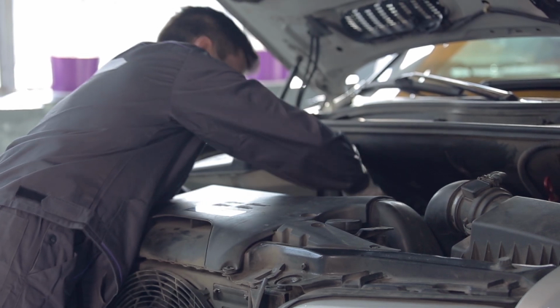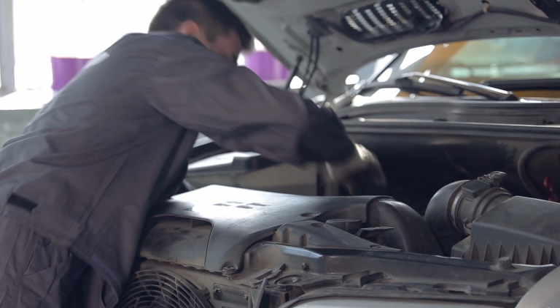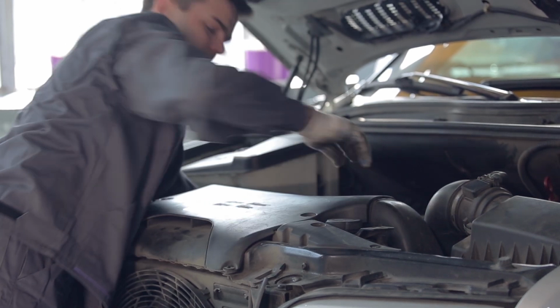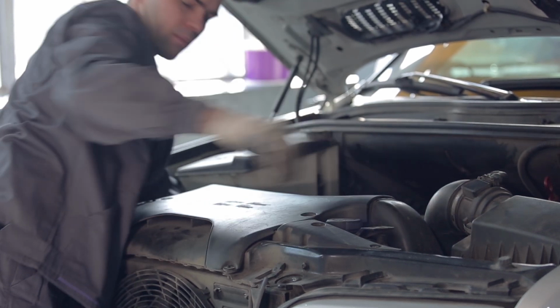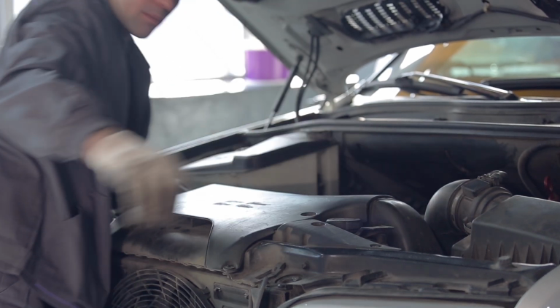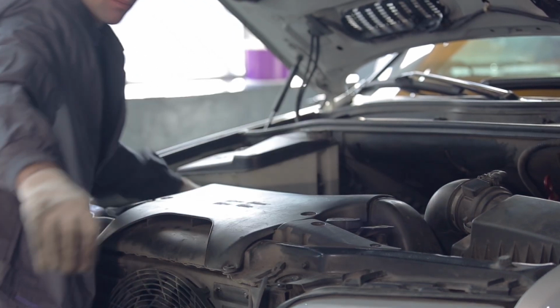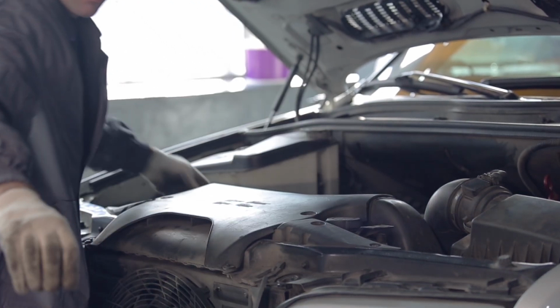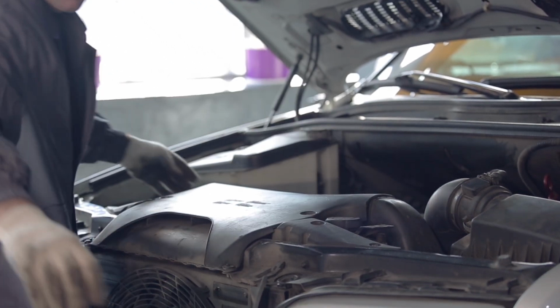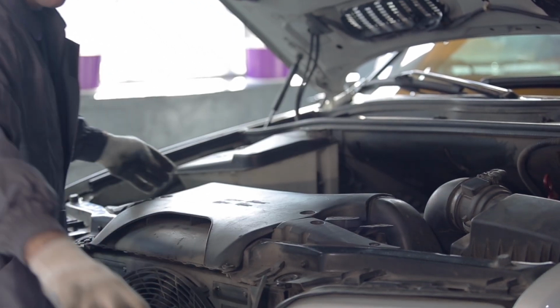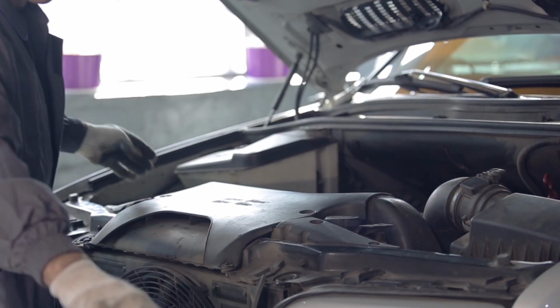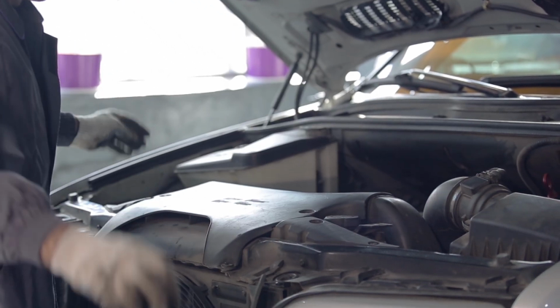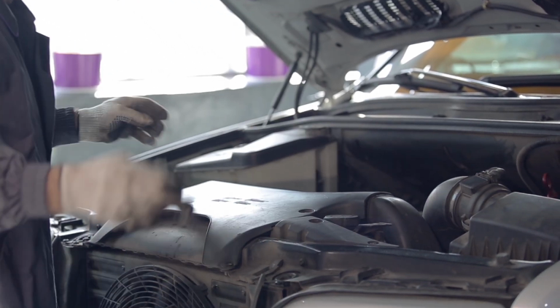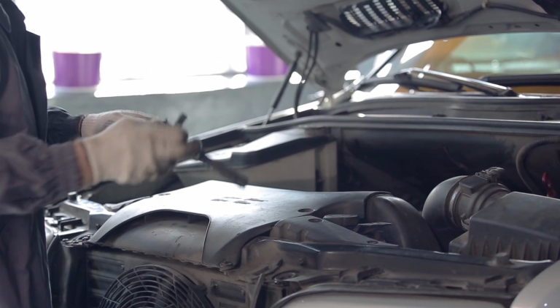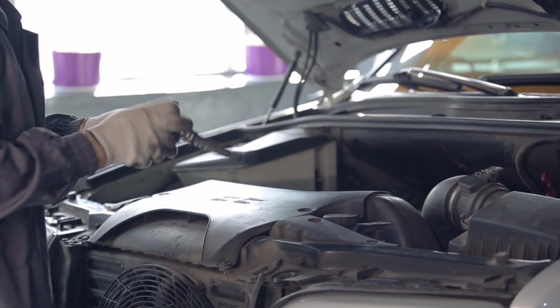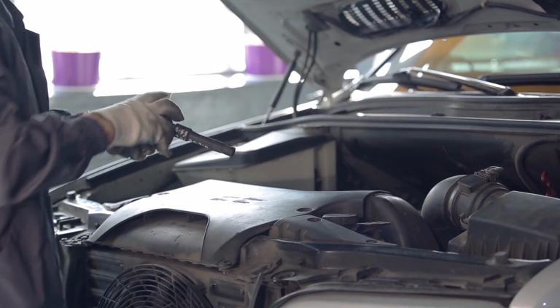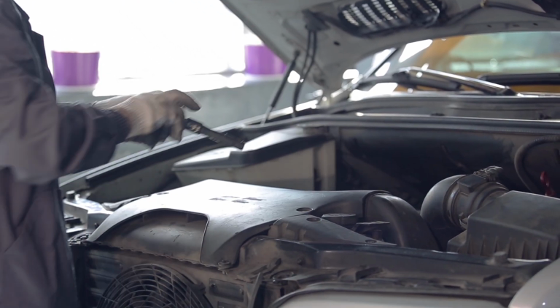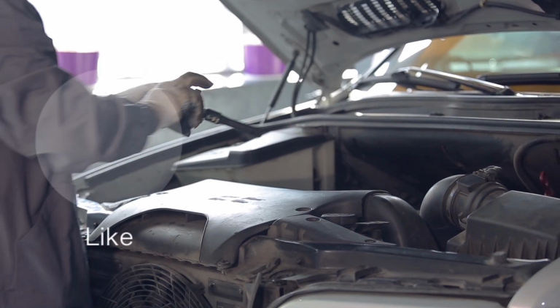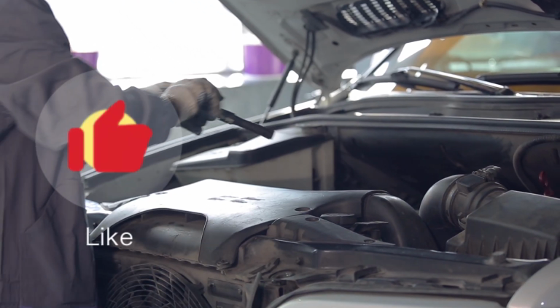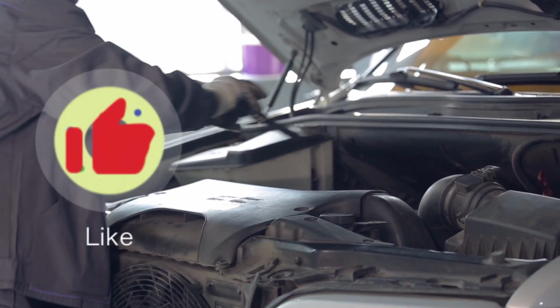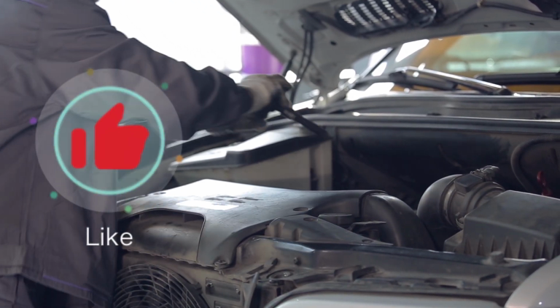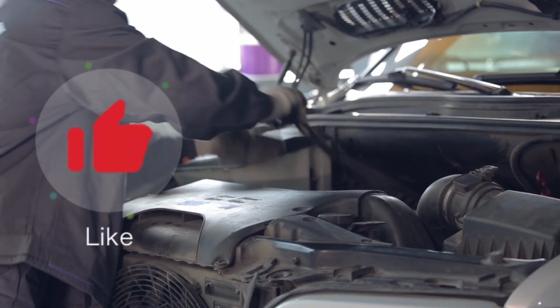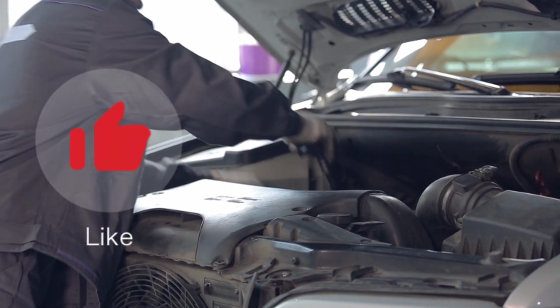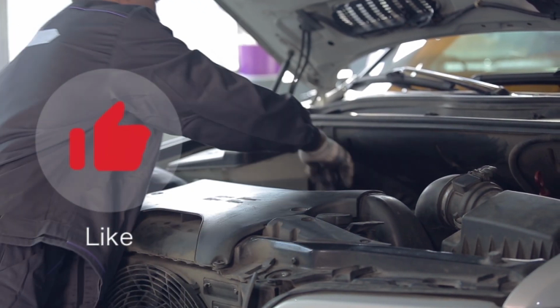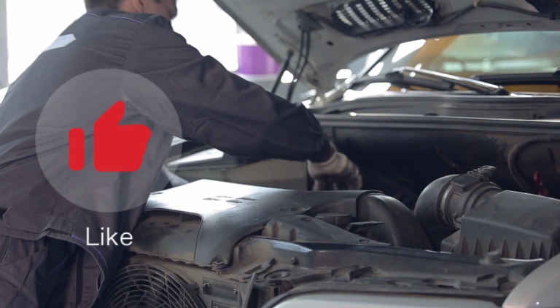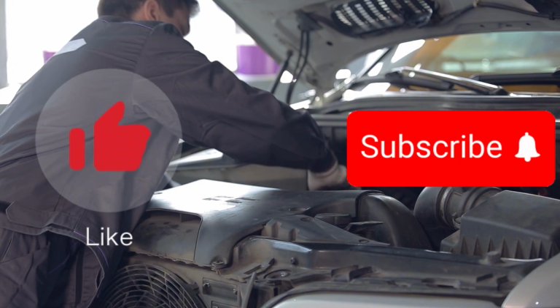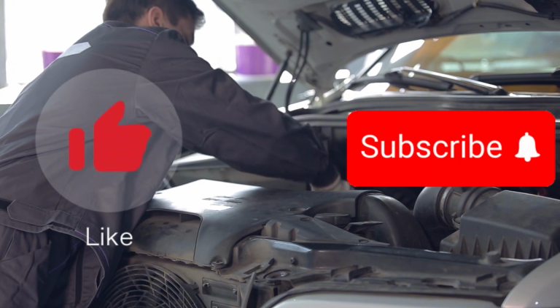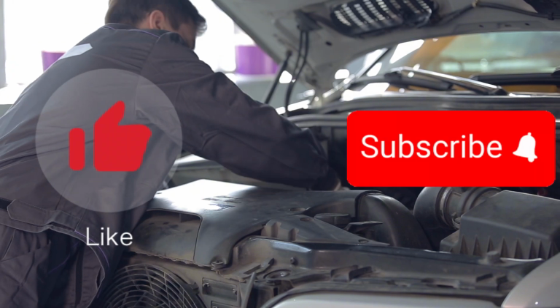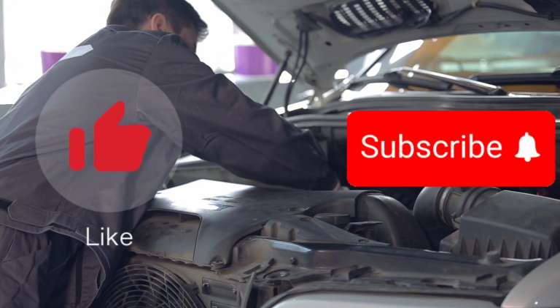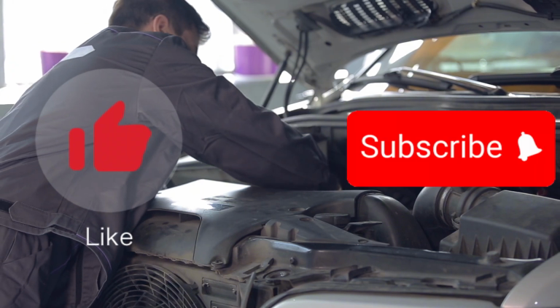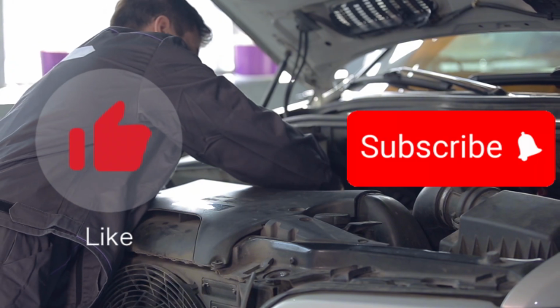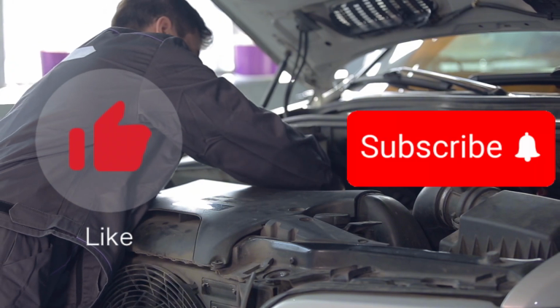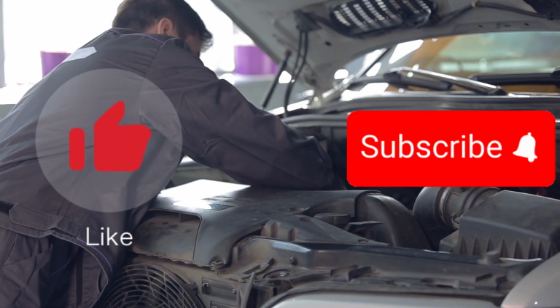Hope this info is useful to you. If so, please press the like button and subscribe to the channel.